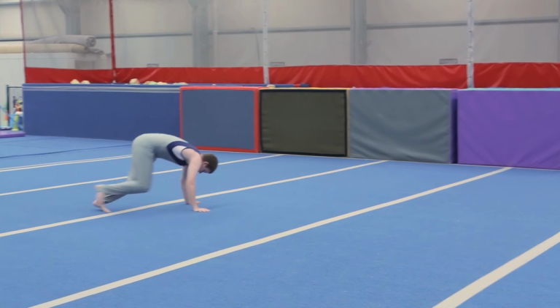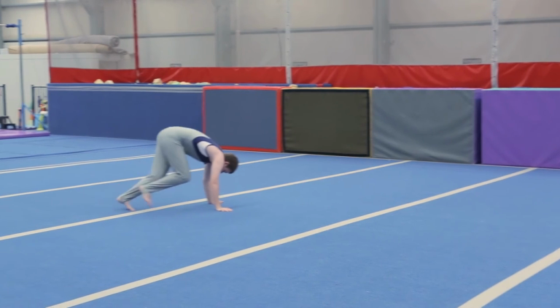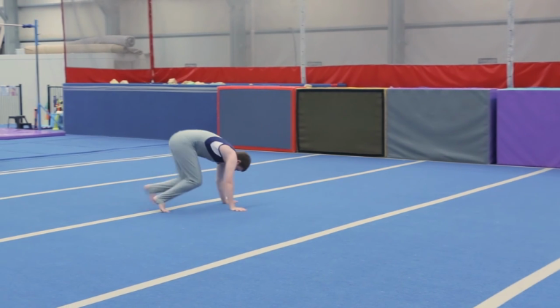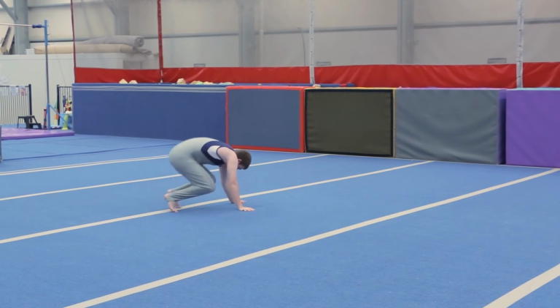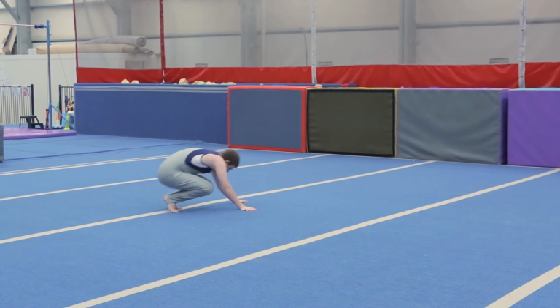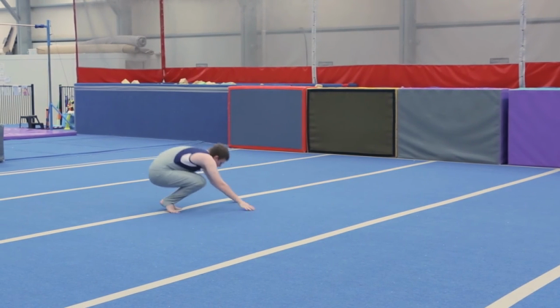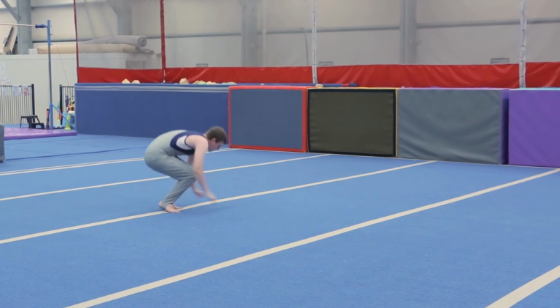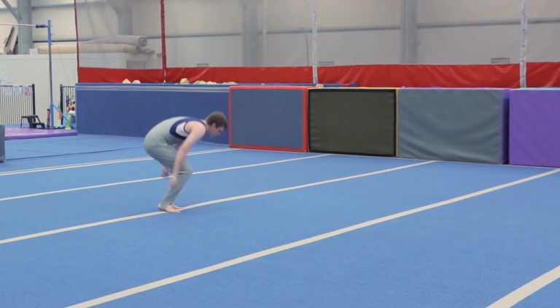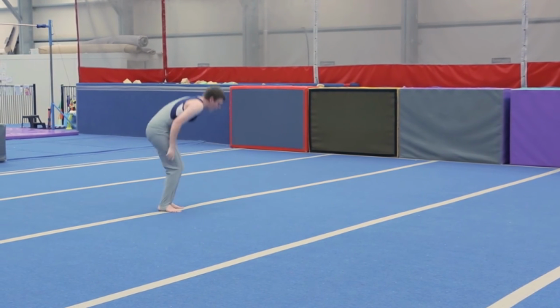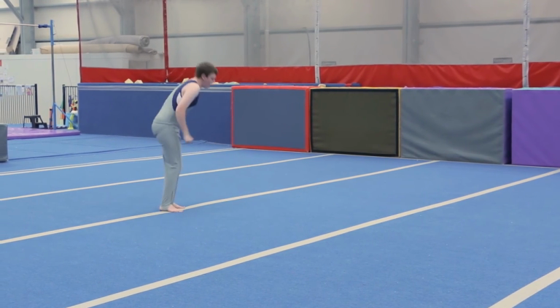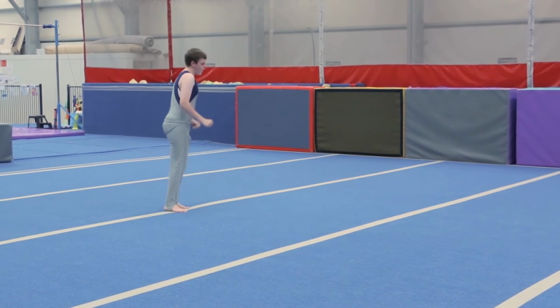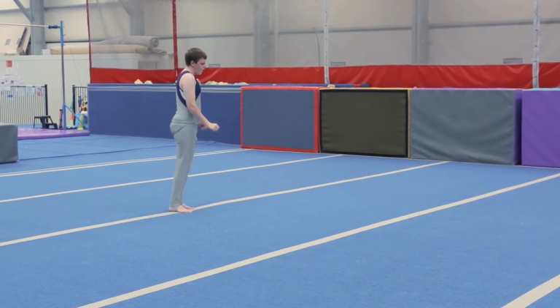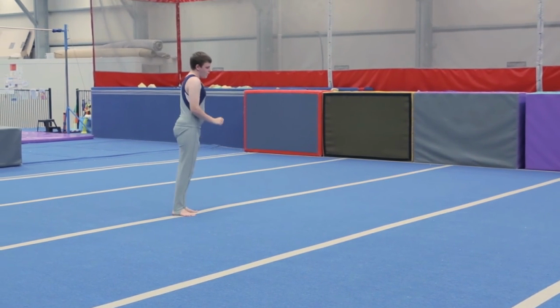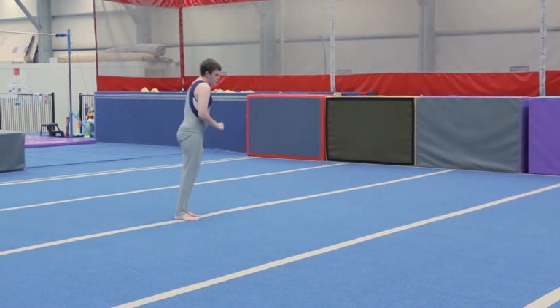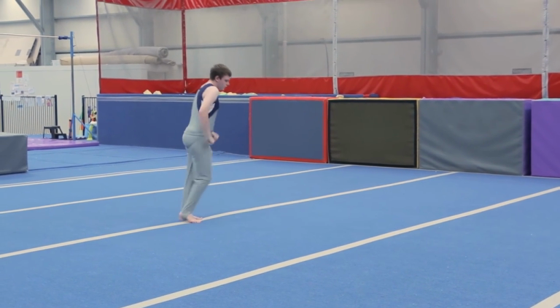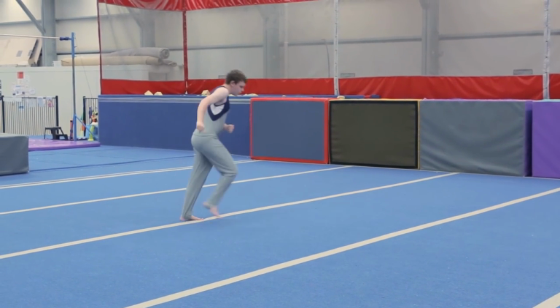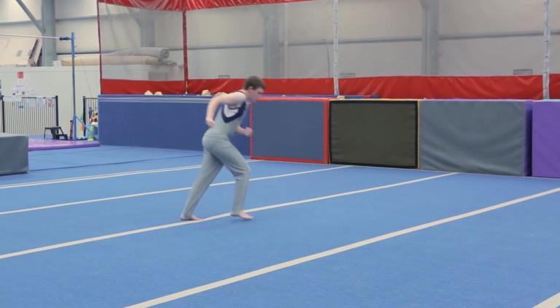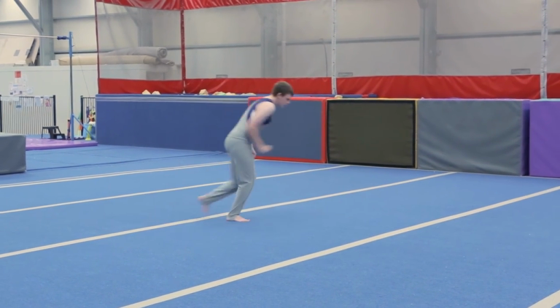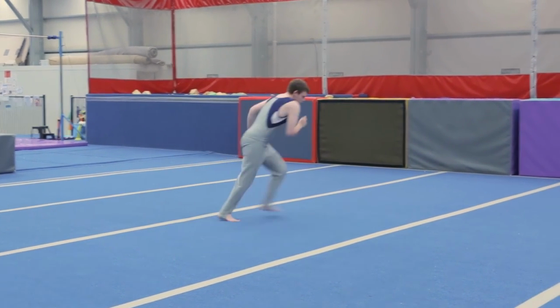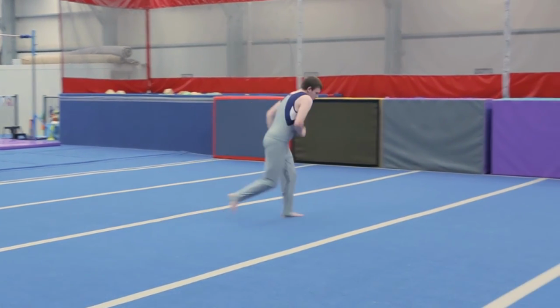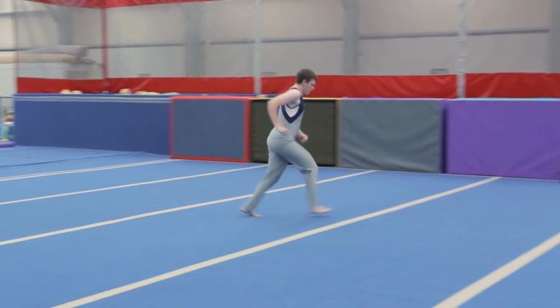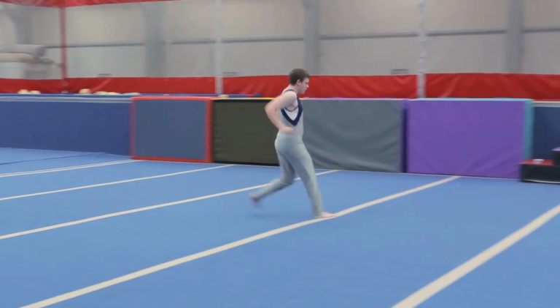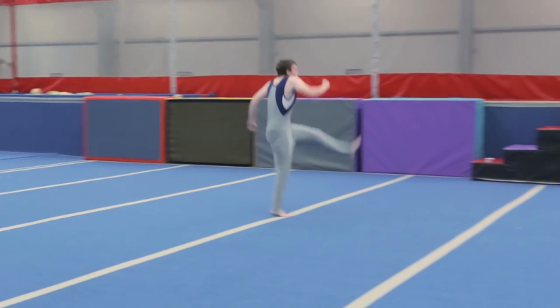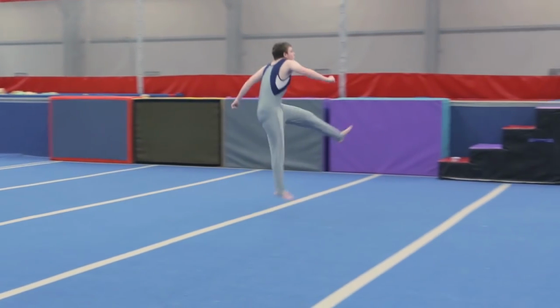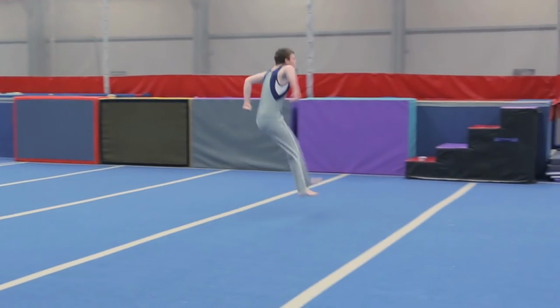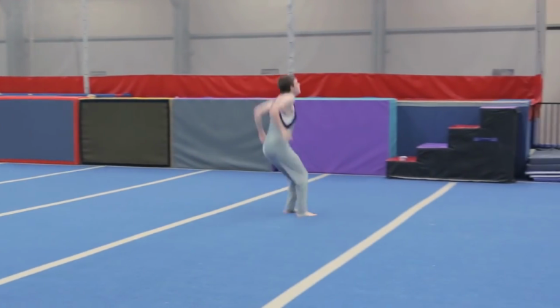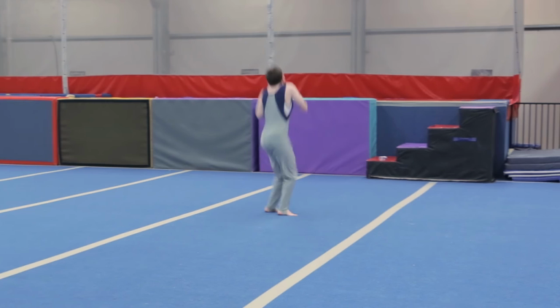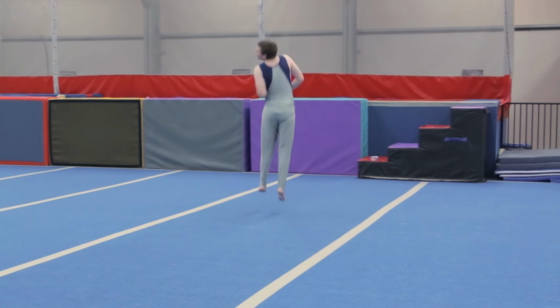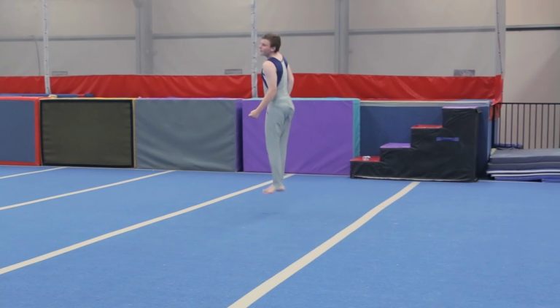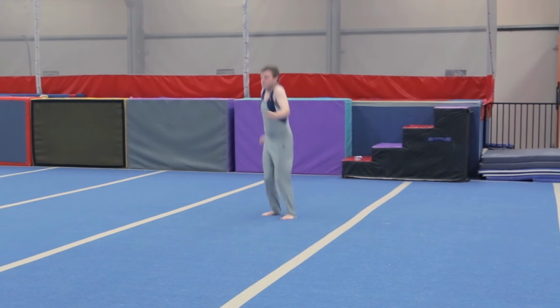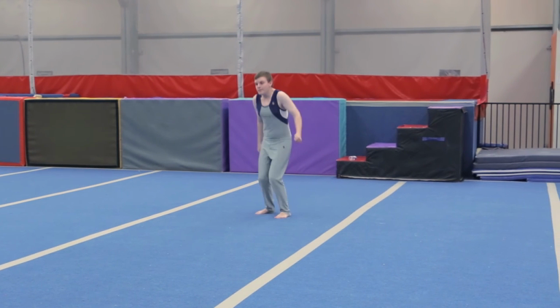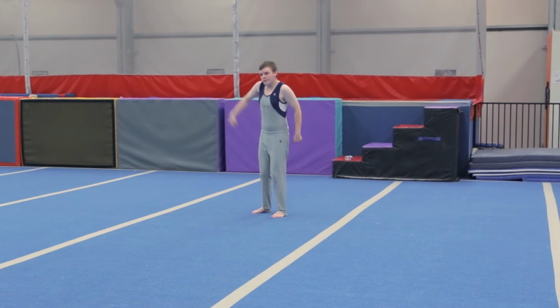Run, assemble straight jump. Assemble half turn is a bonus.